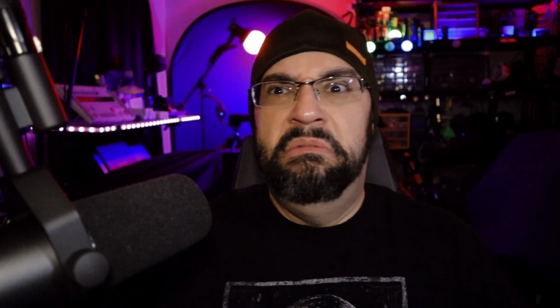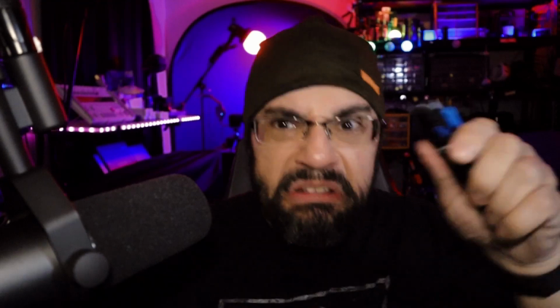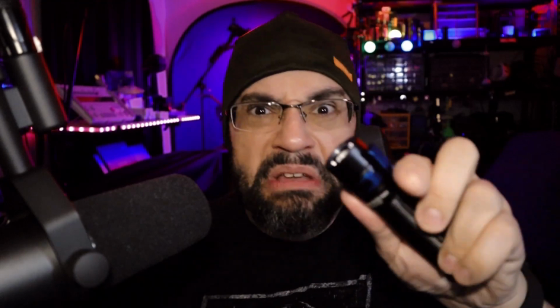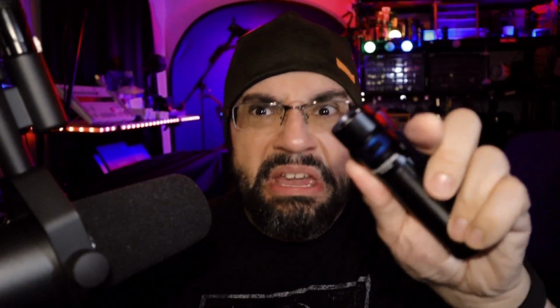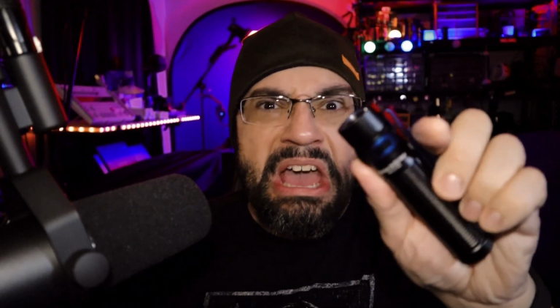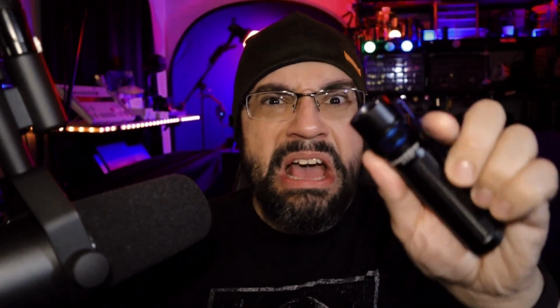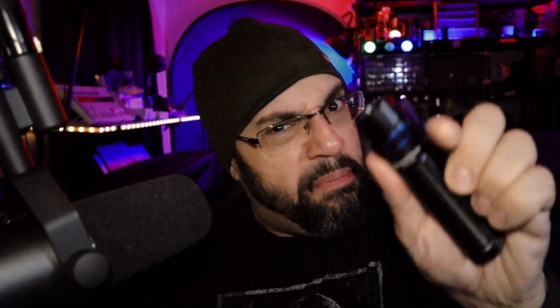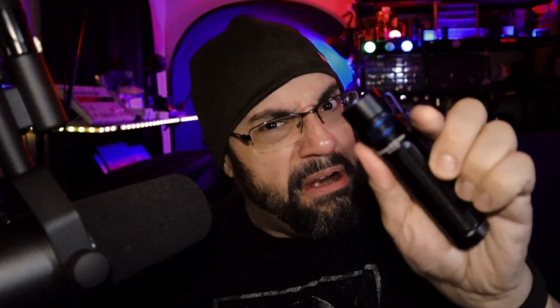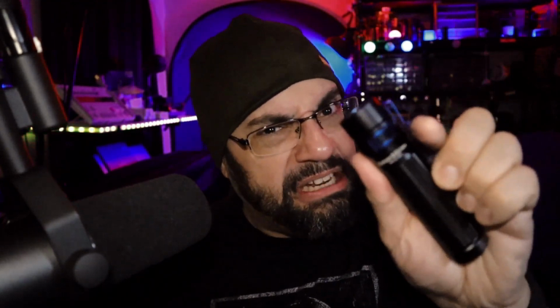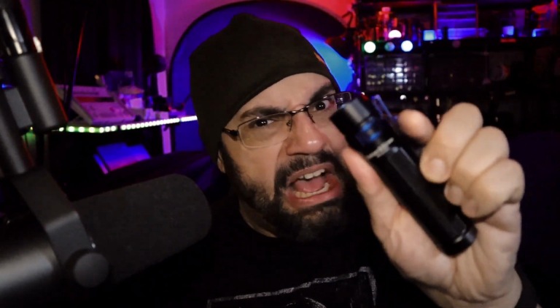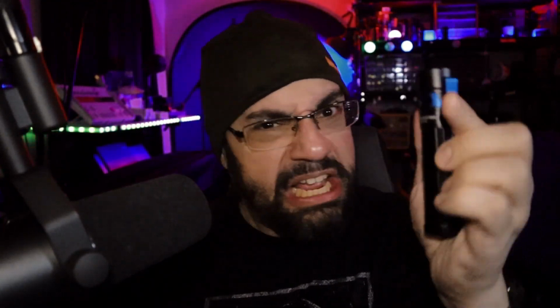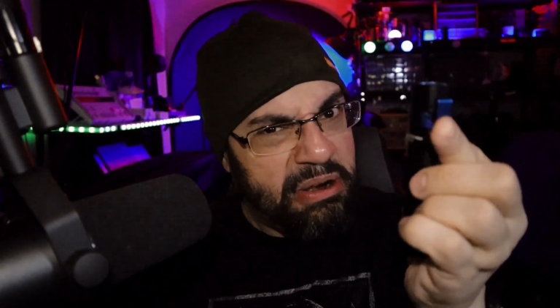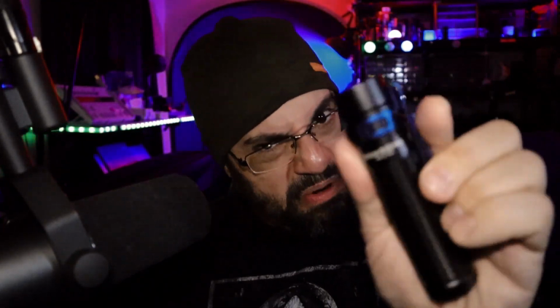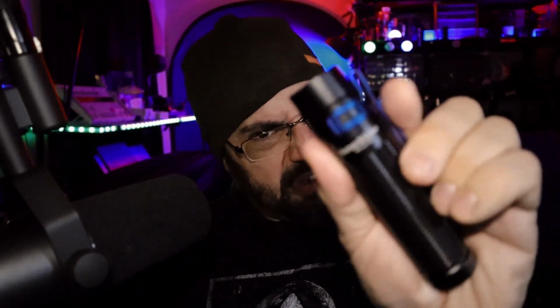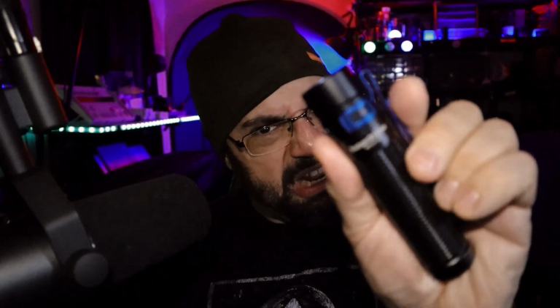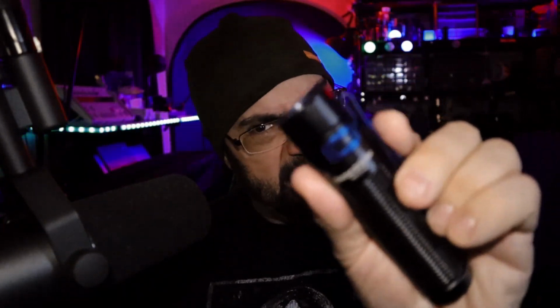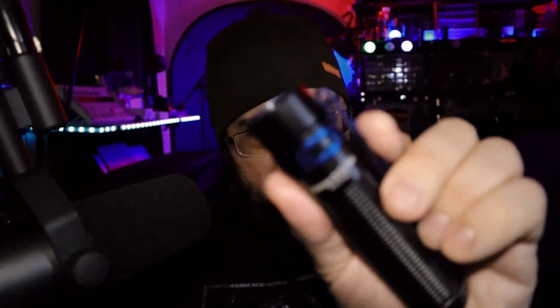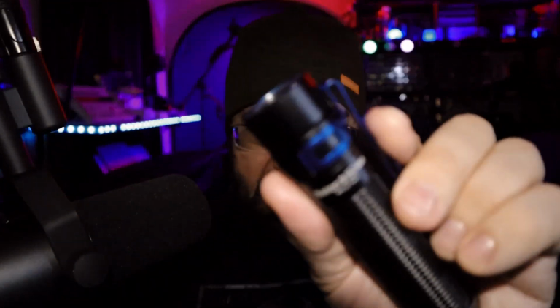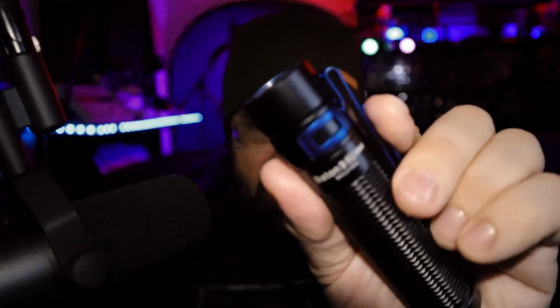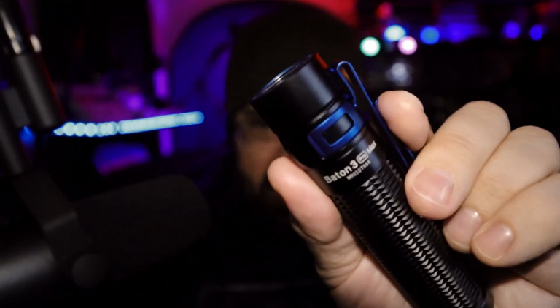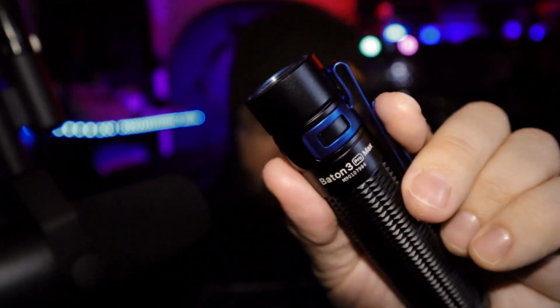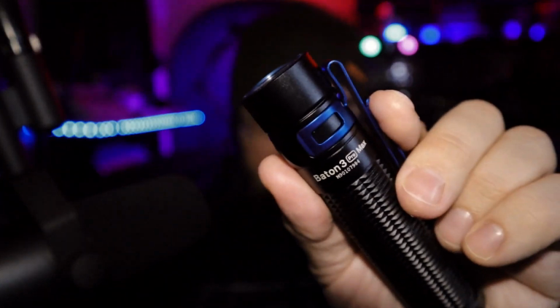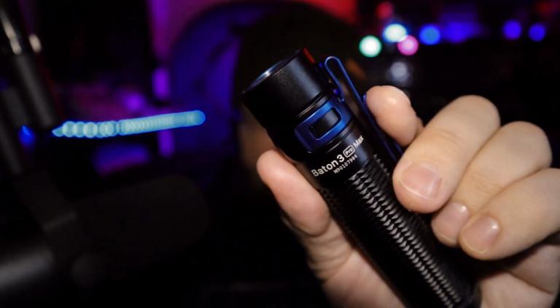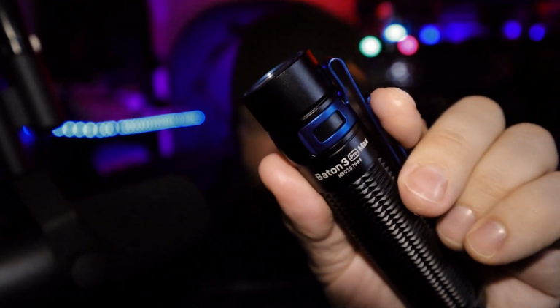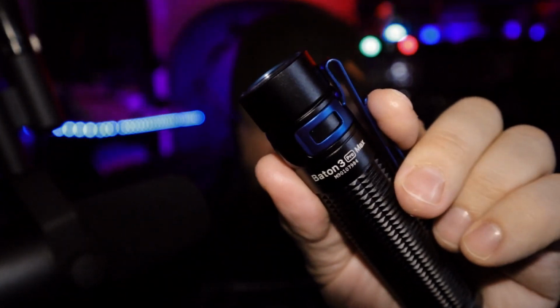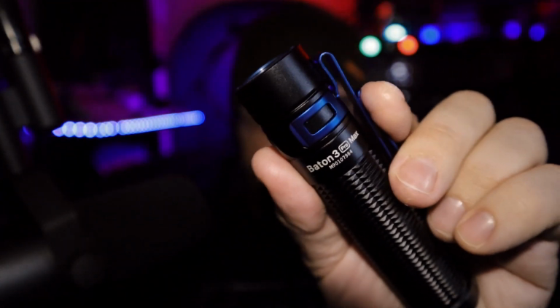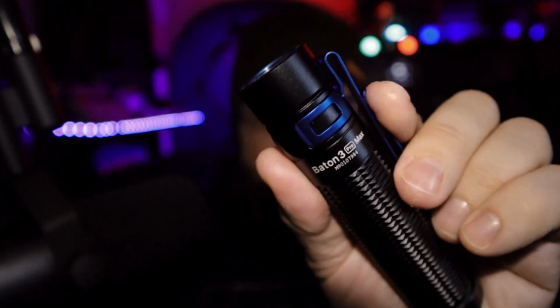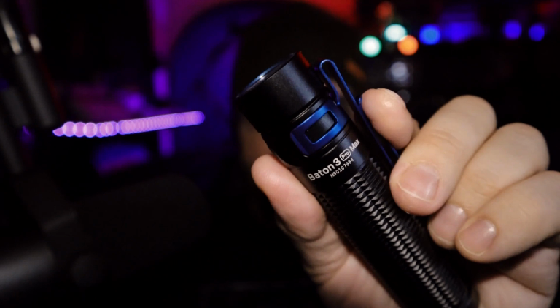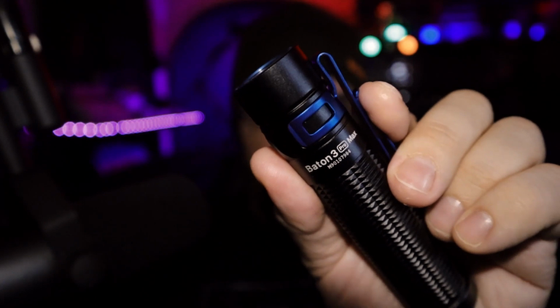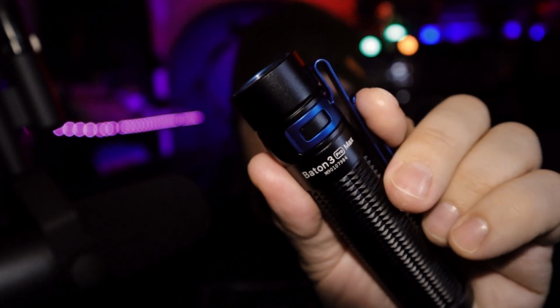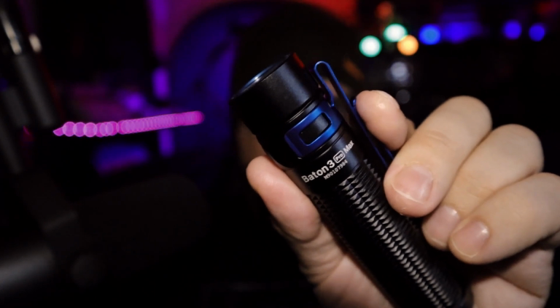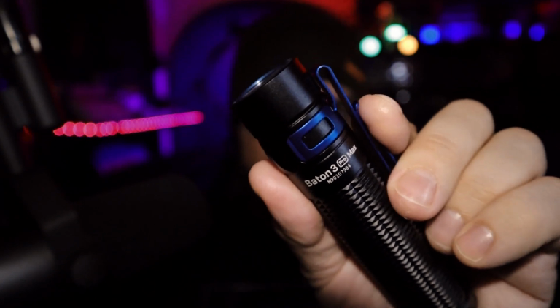What's up guys, Prepared Guy here, what's good — today we're taking a look at the Olight Baton 3 Pro Max.